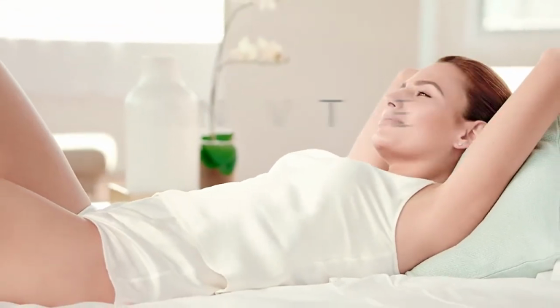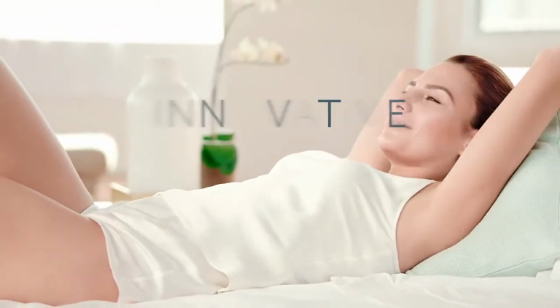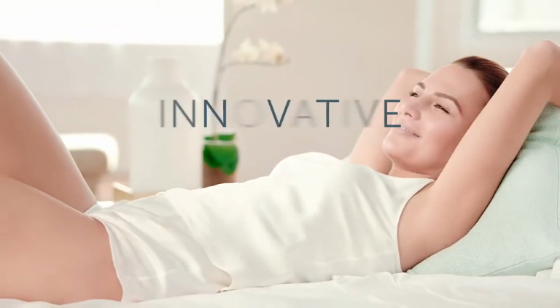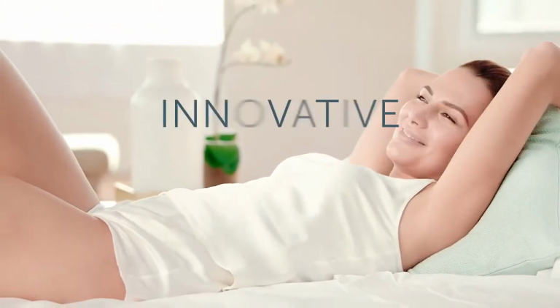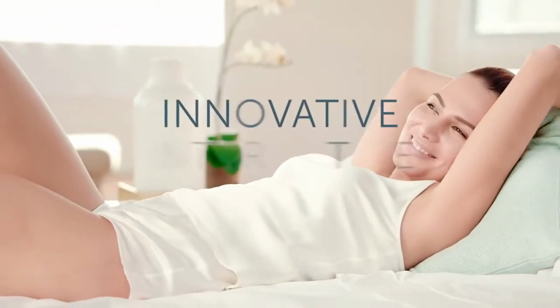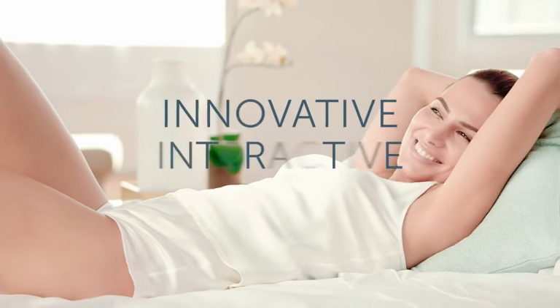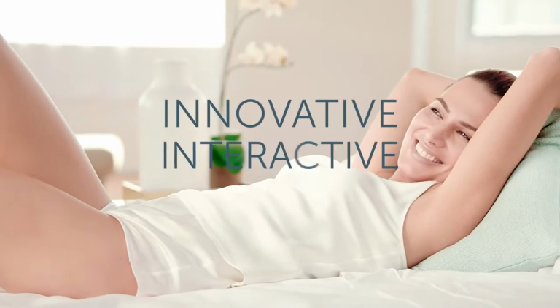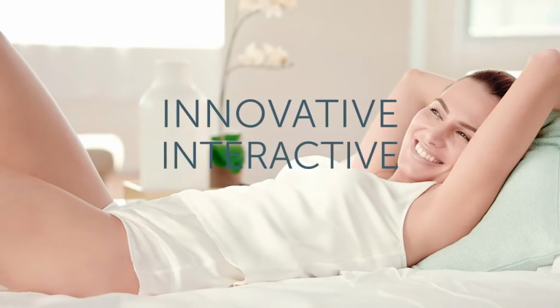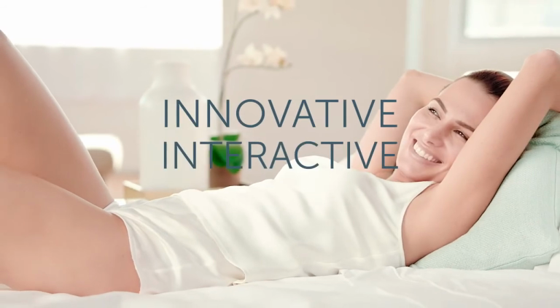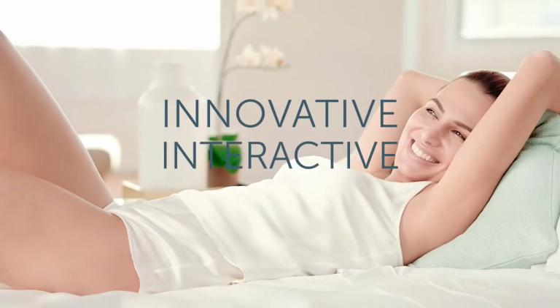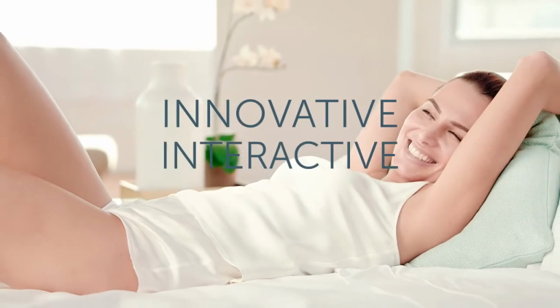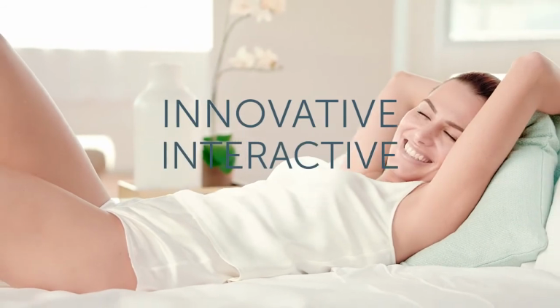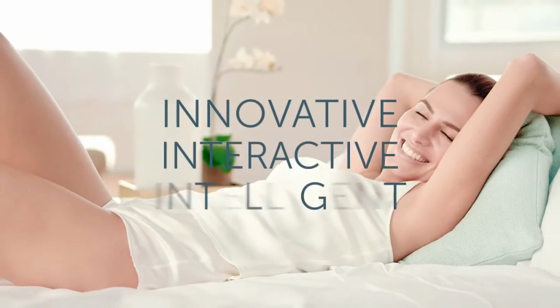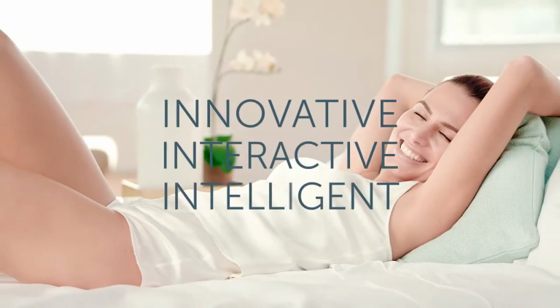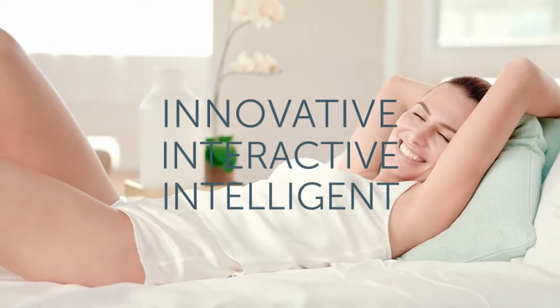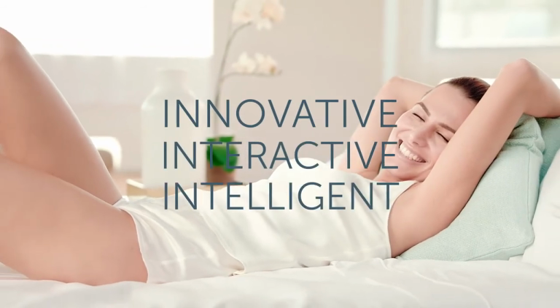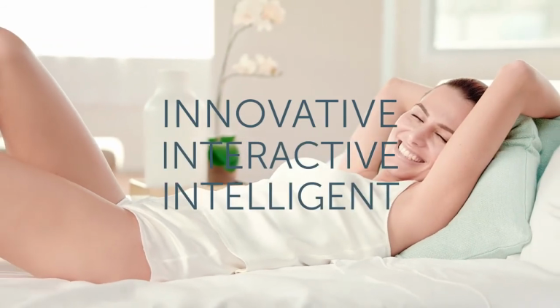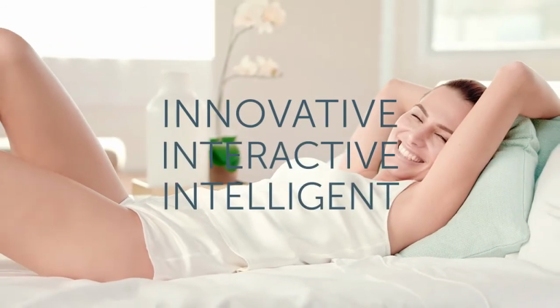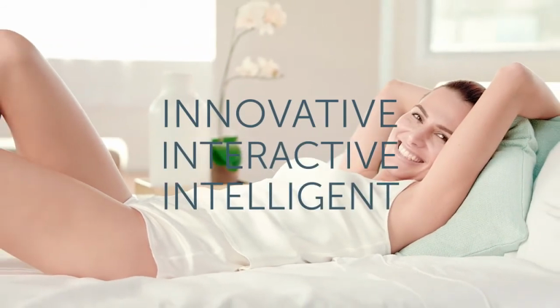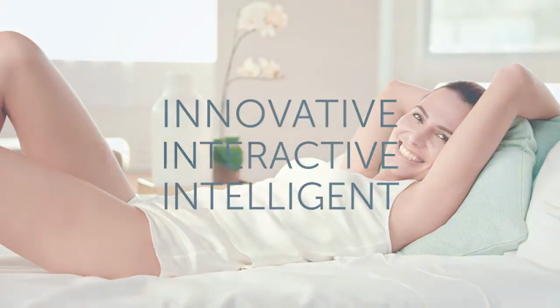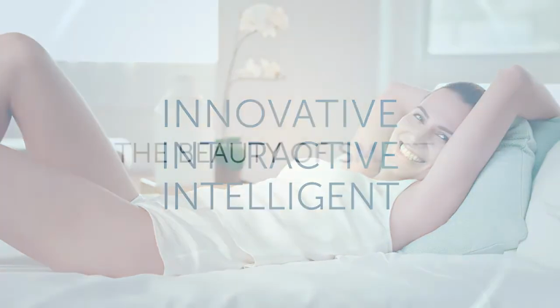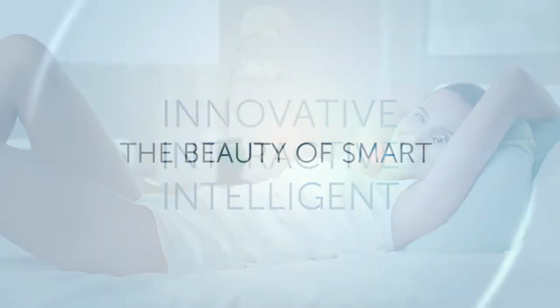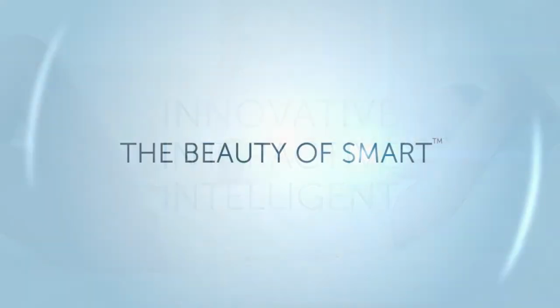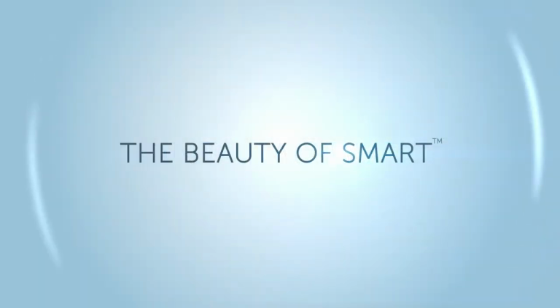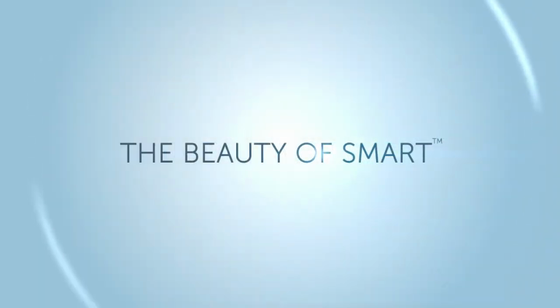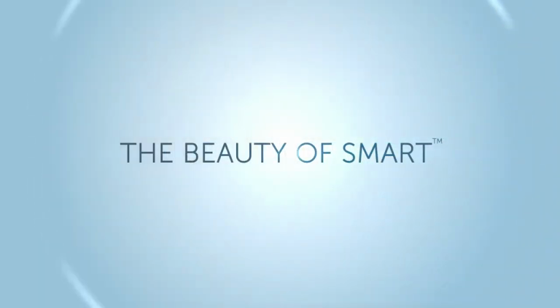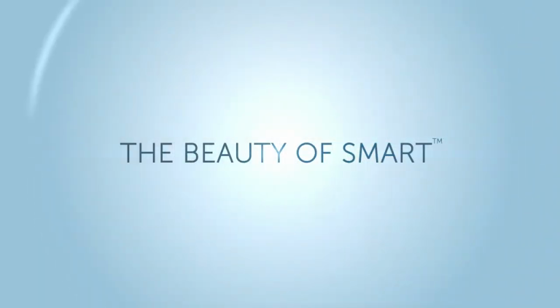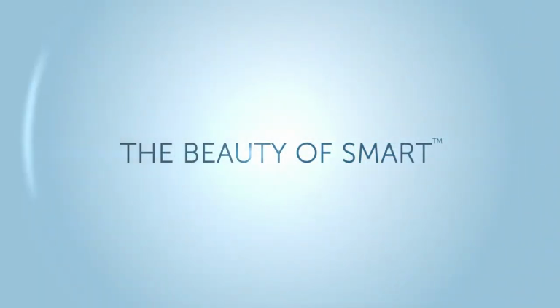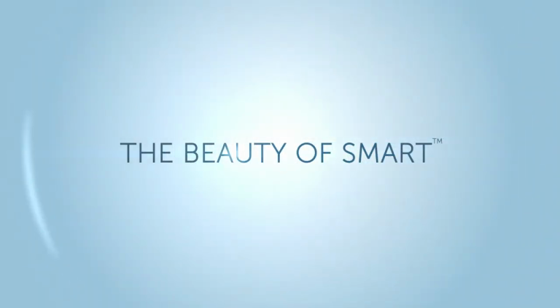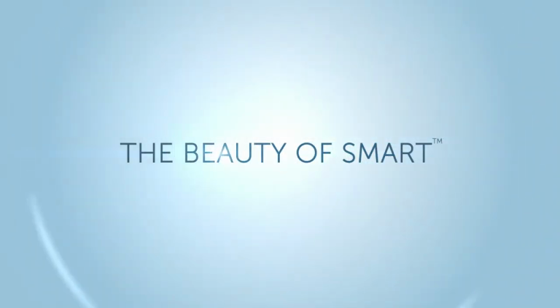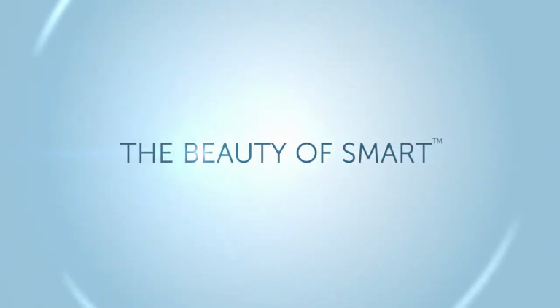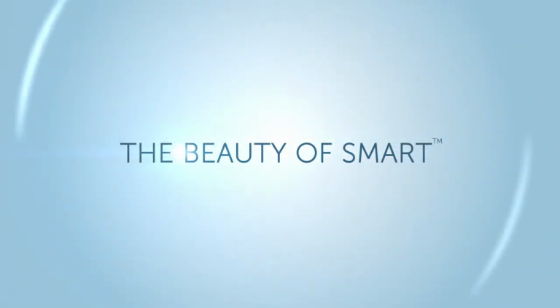Innovative. Interactive. Intelligent. That's the beauty of SMART.